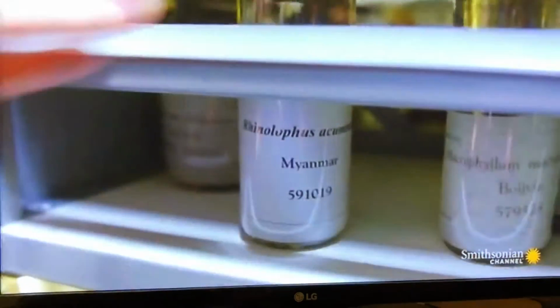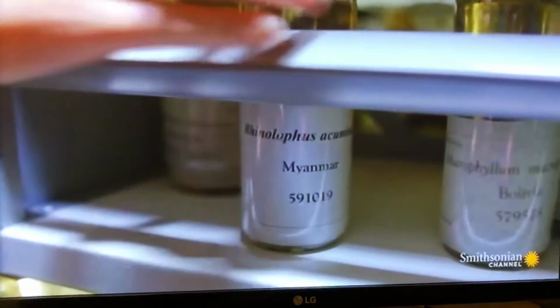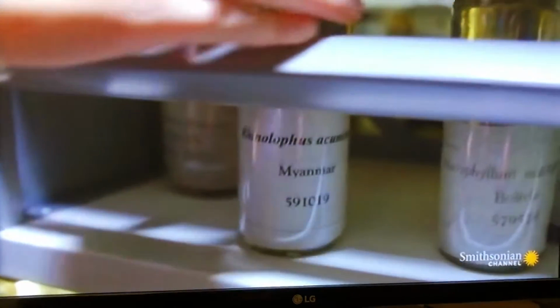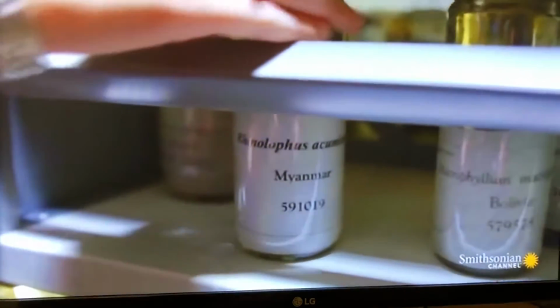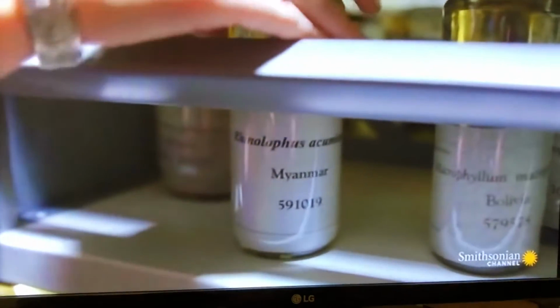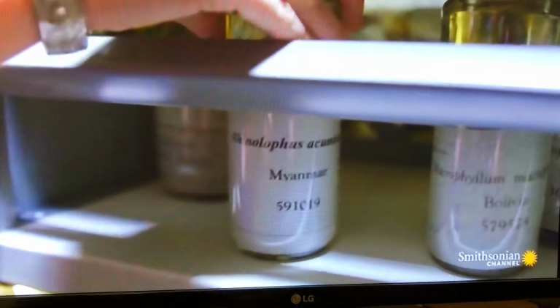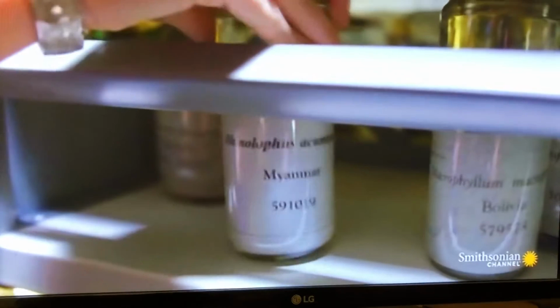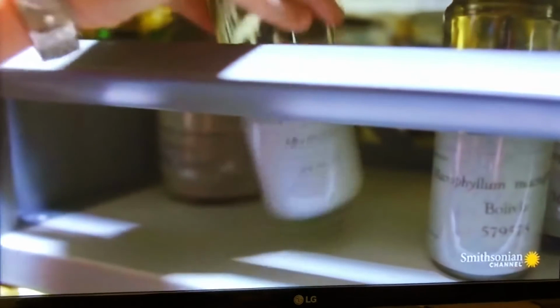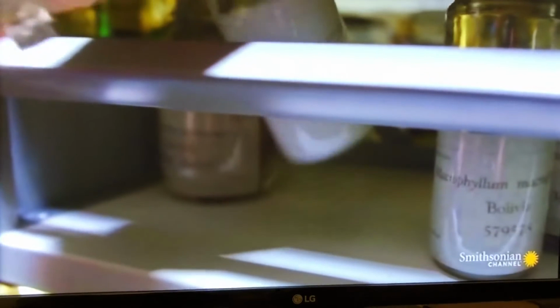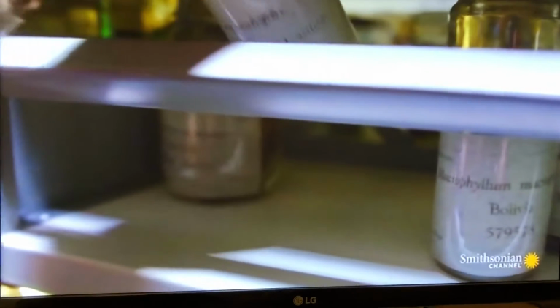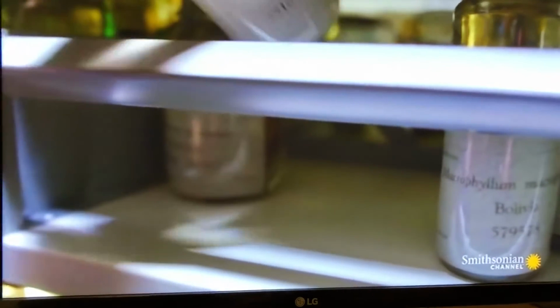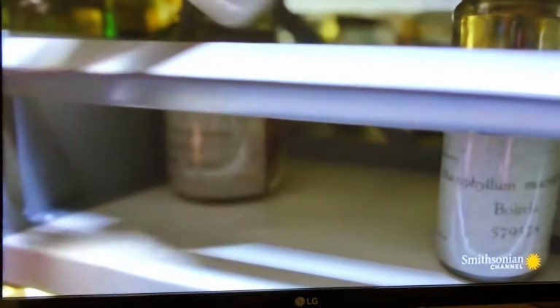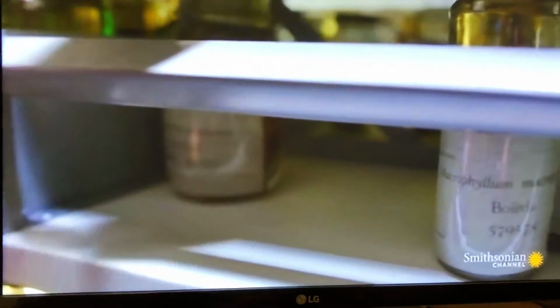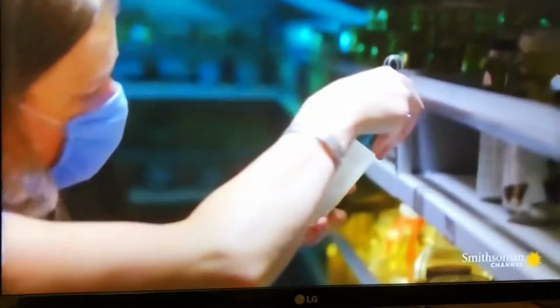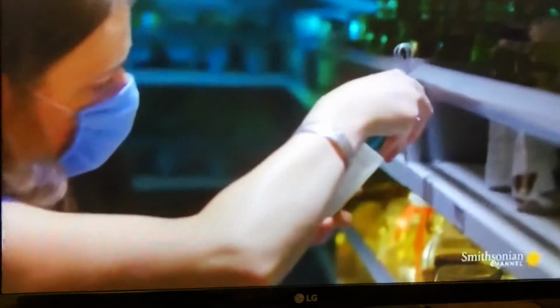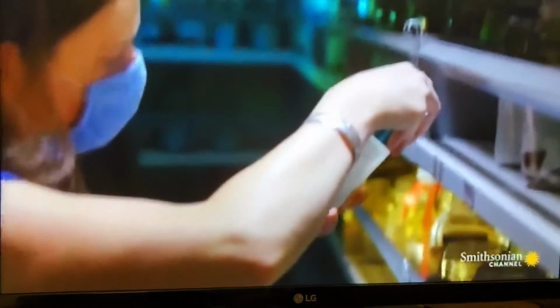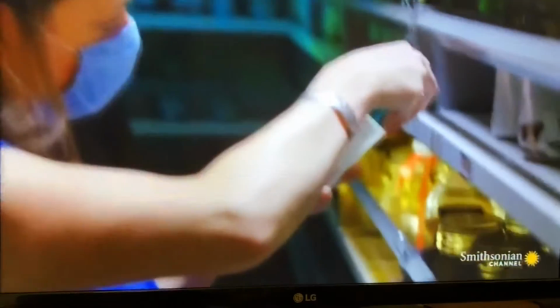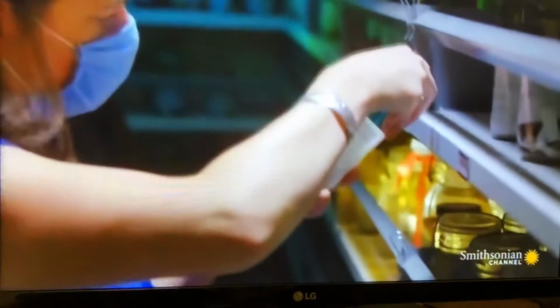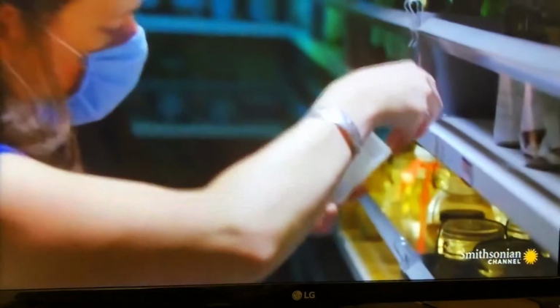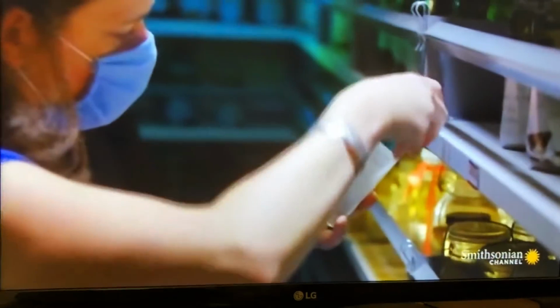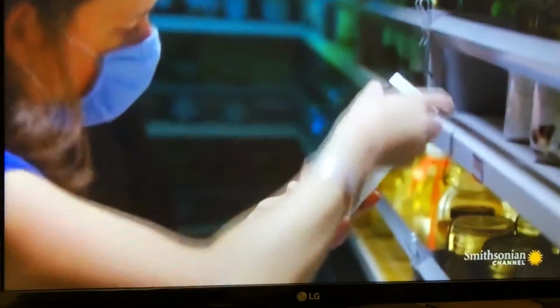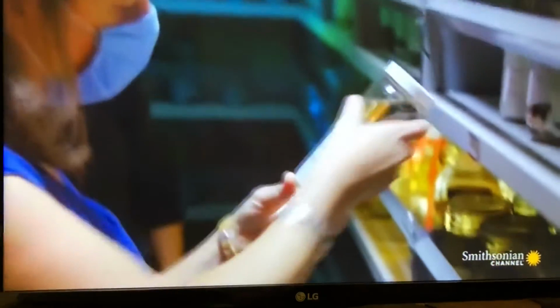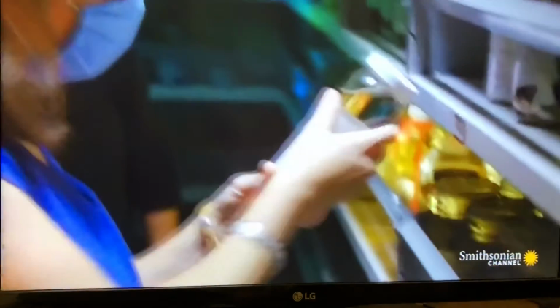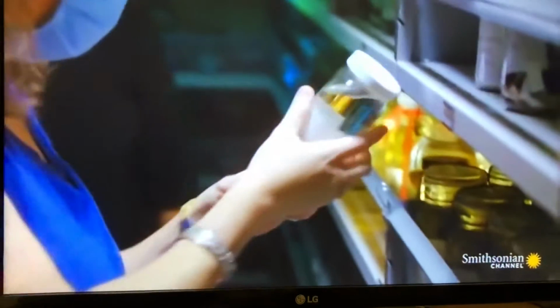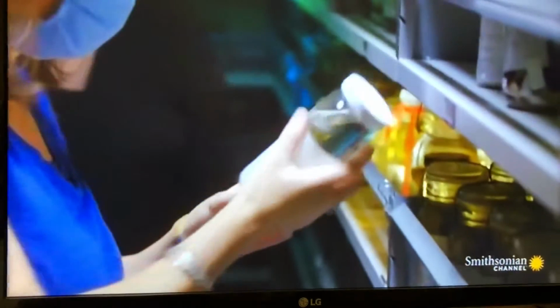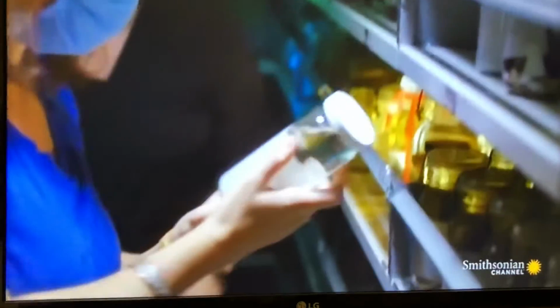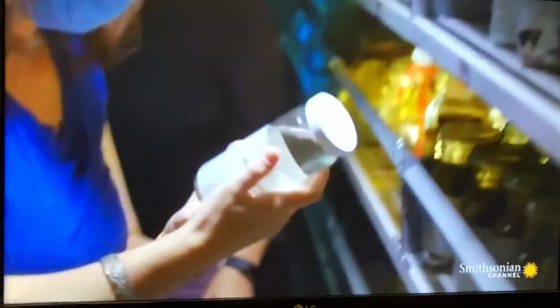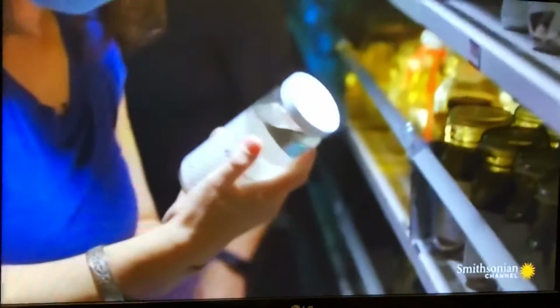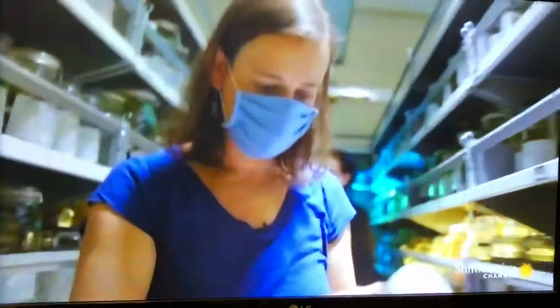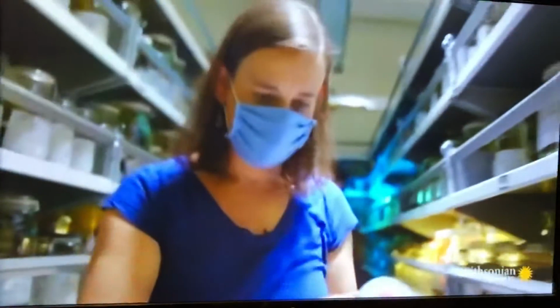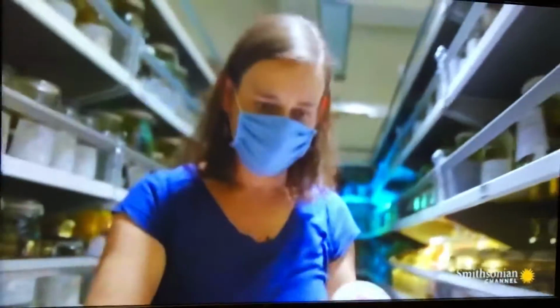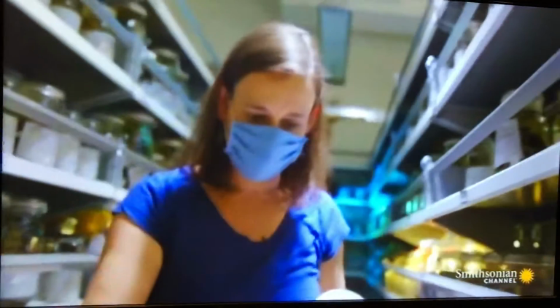Did you find one? Oh, I think I did. The rhinolophus from Myanmar. Perfect.